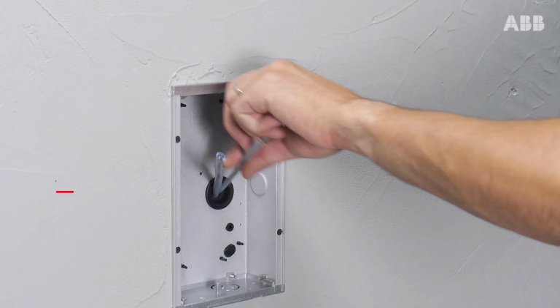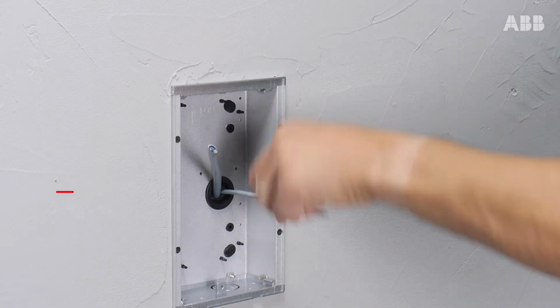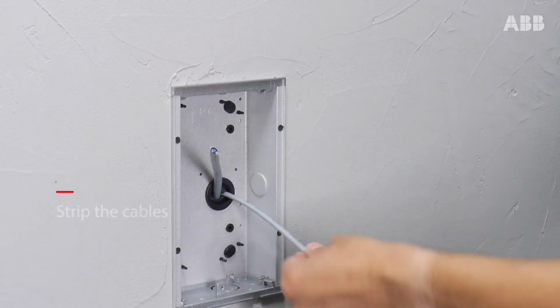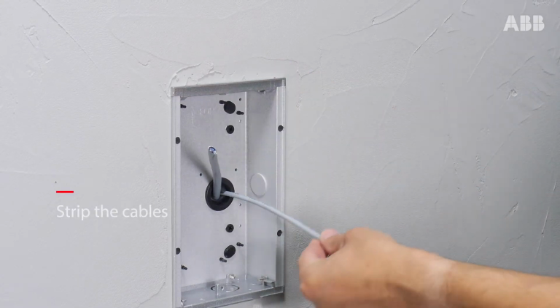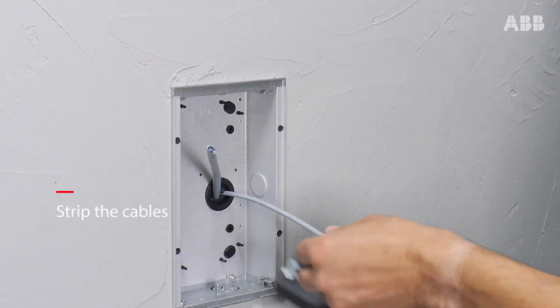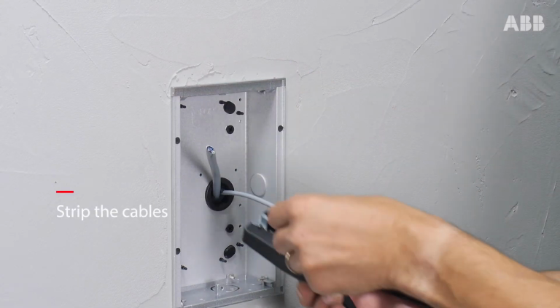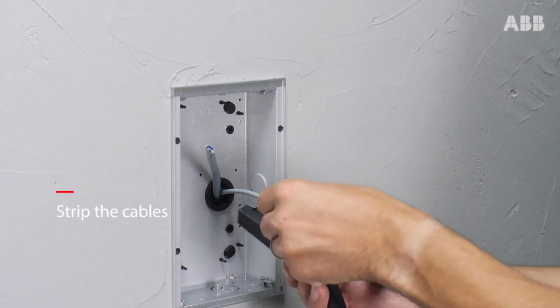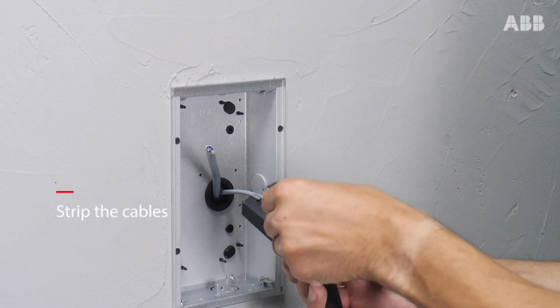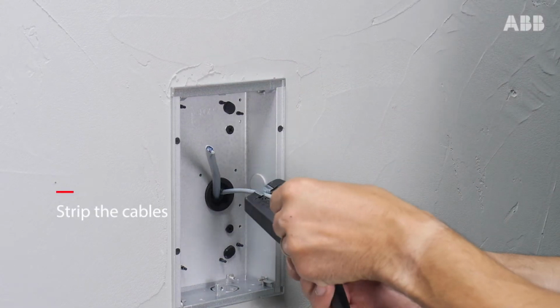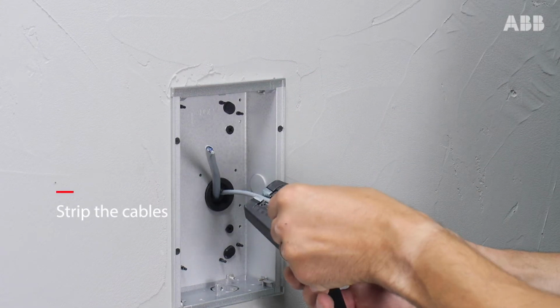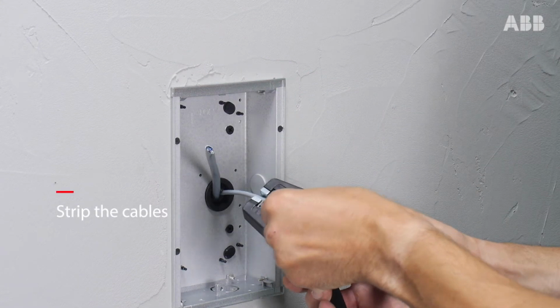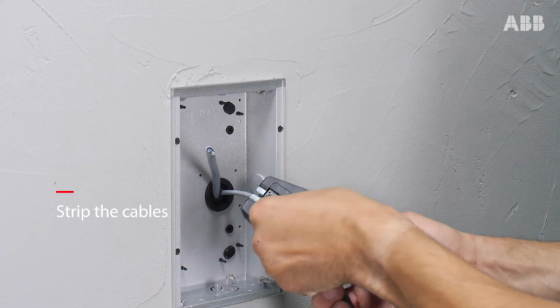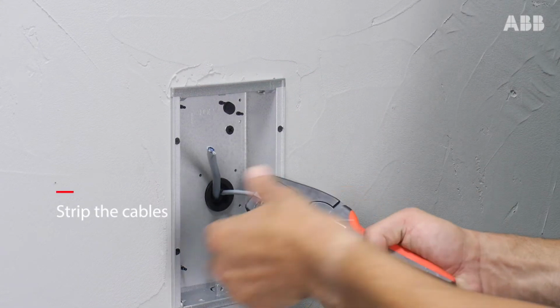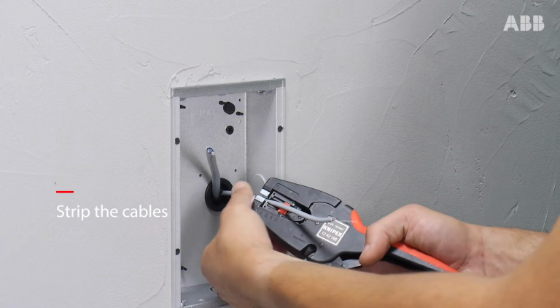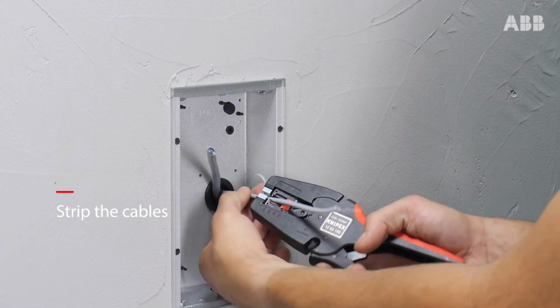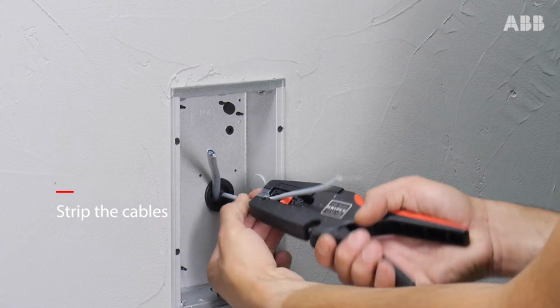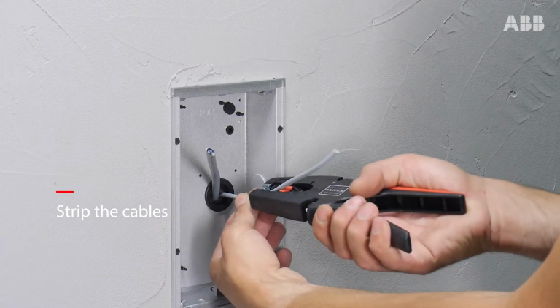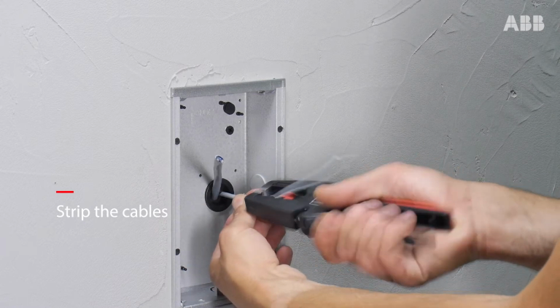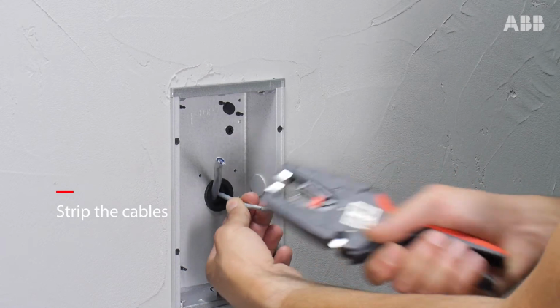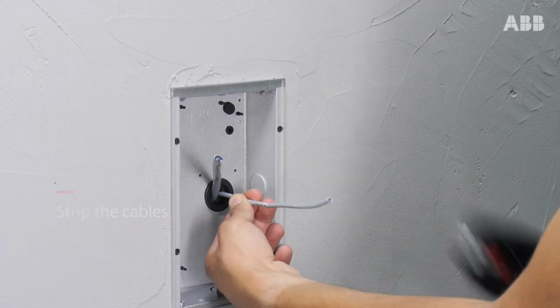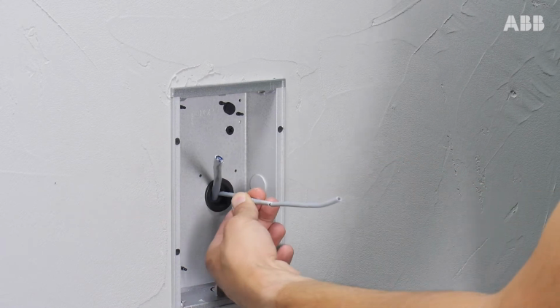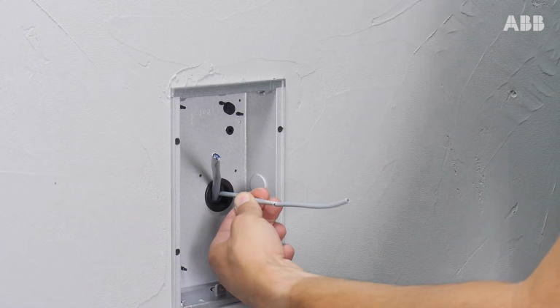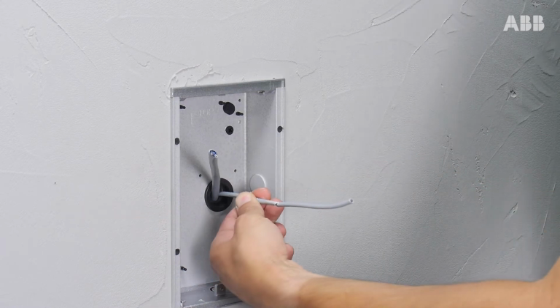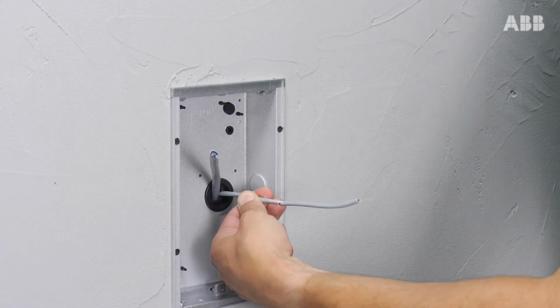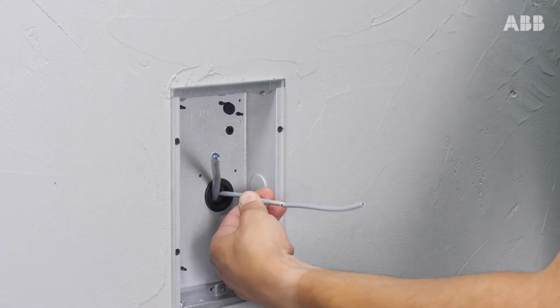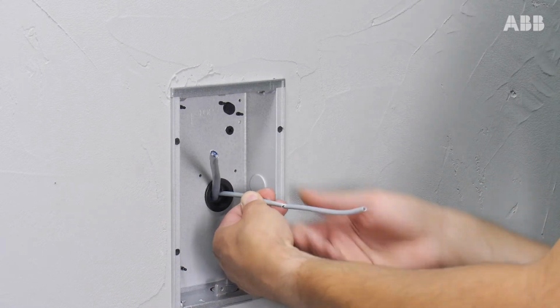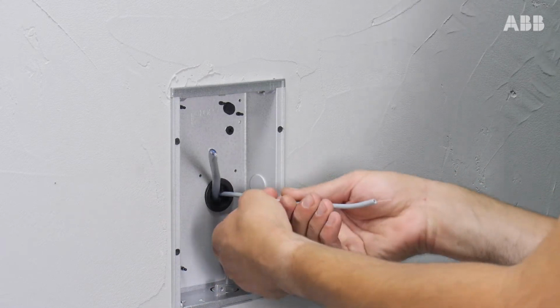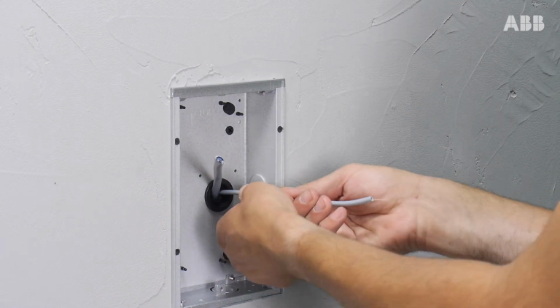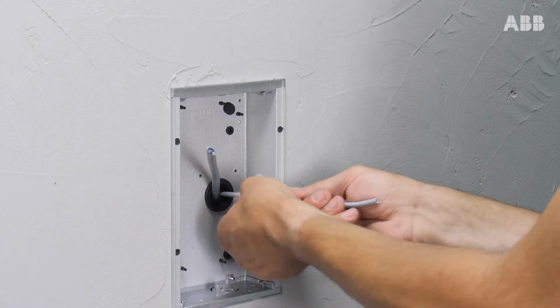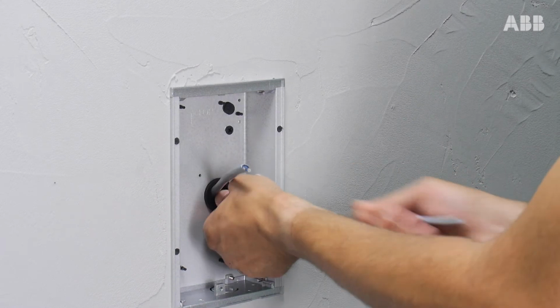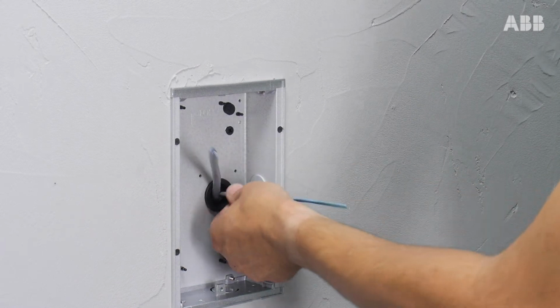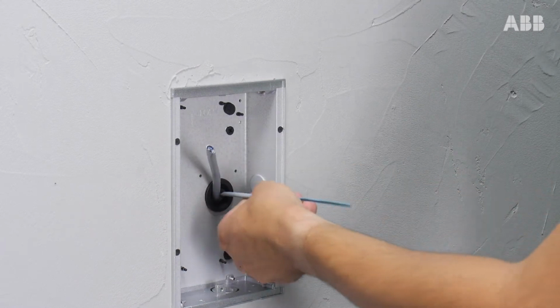Start by stripping the cables. Two wires are needed for the internal monitor.